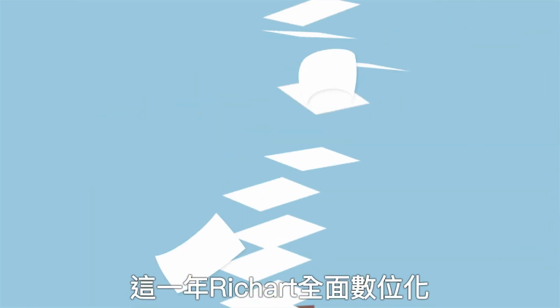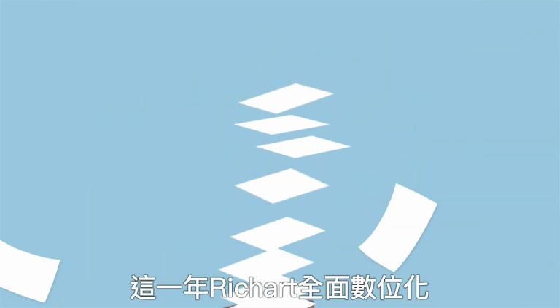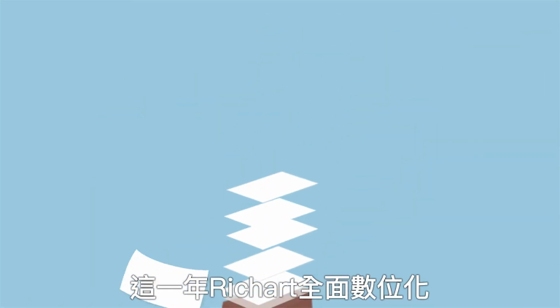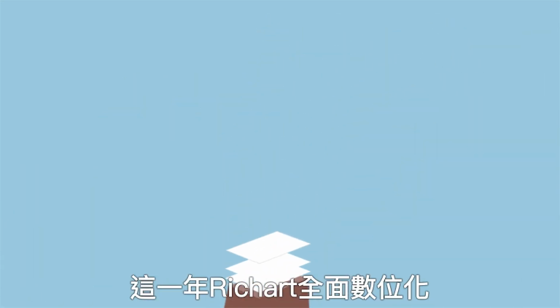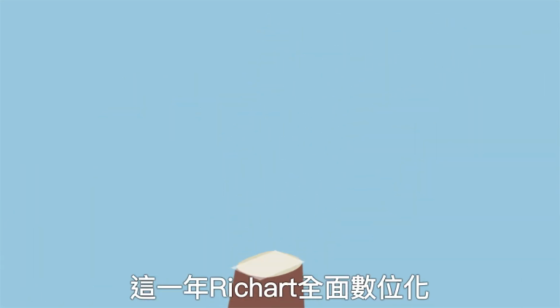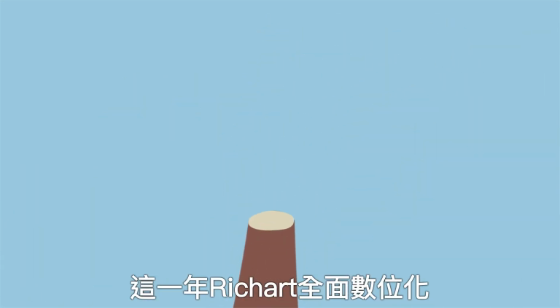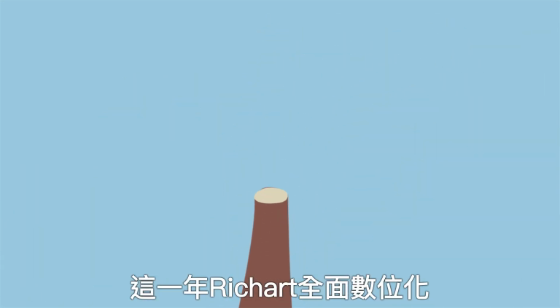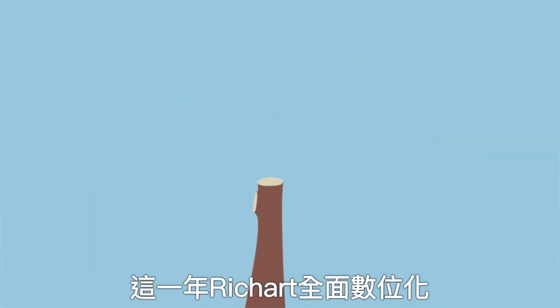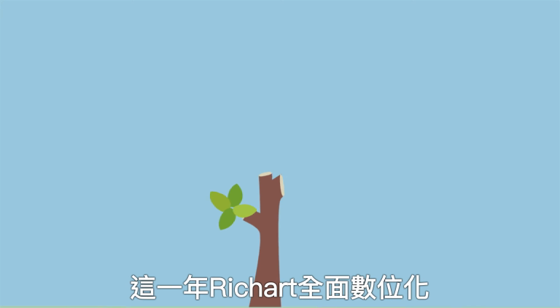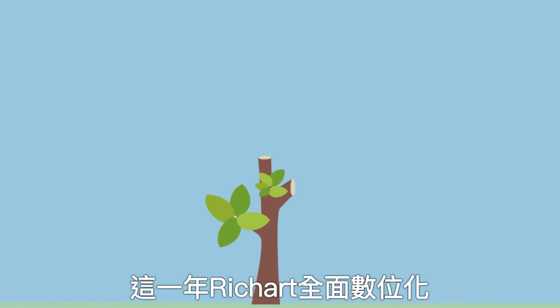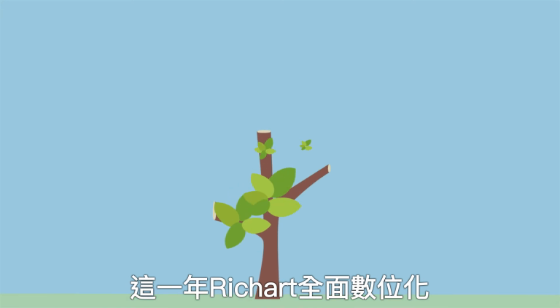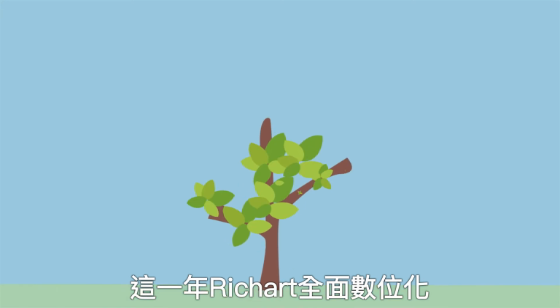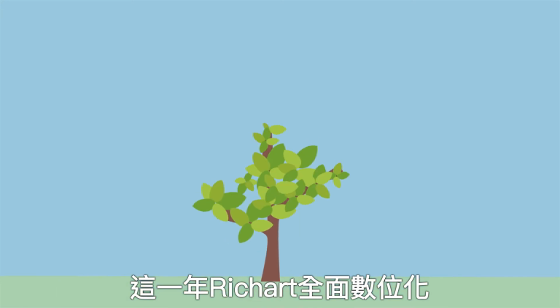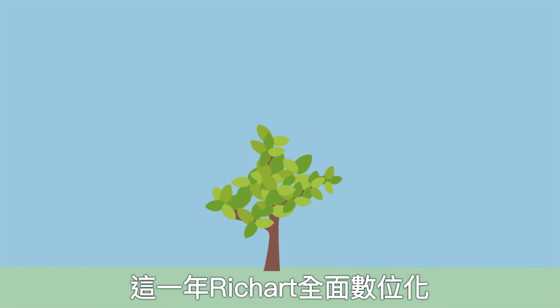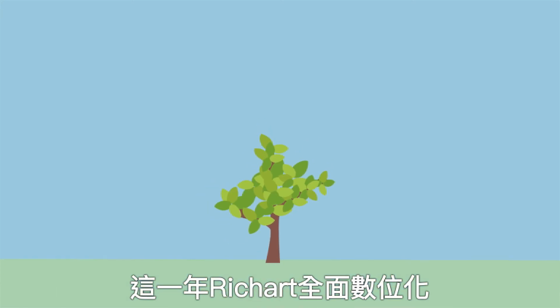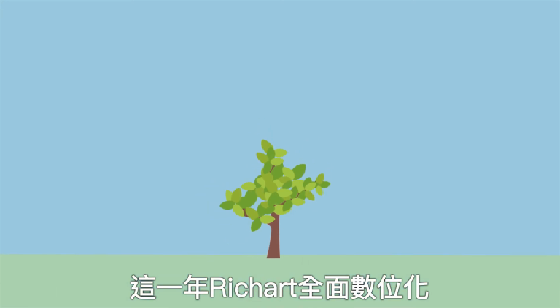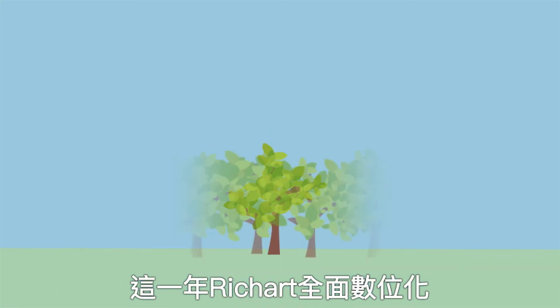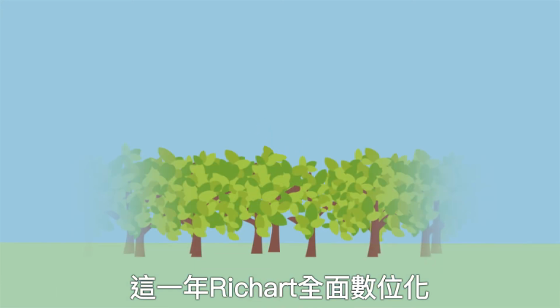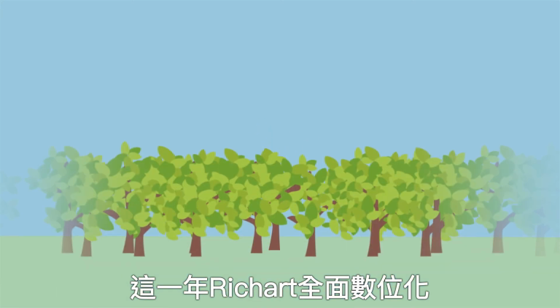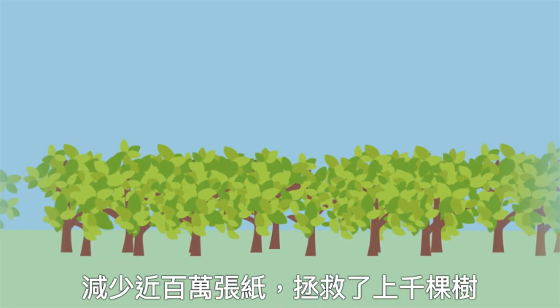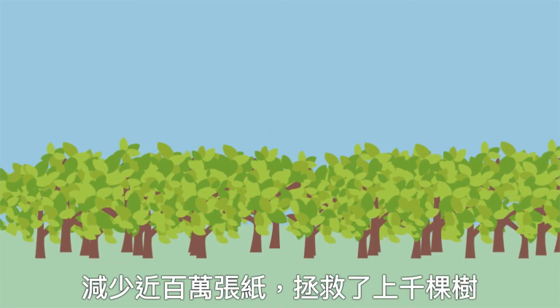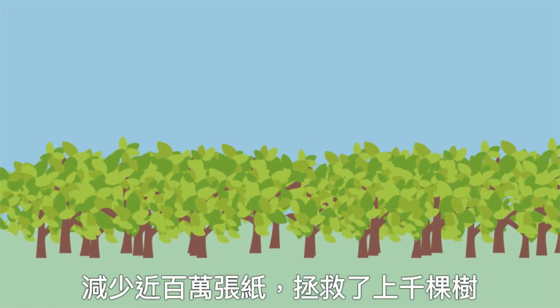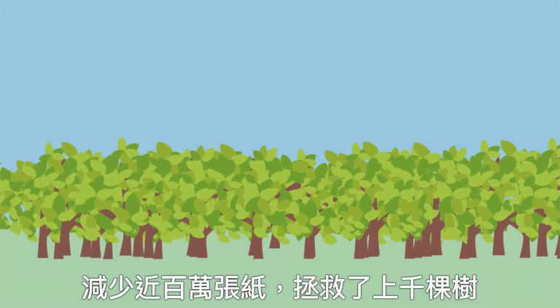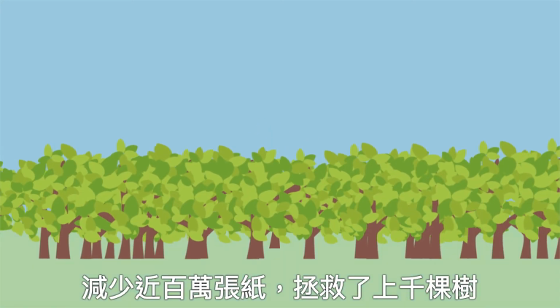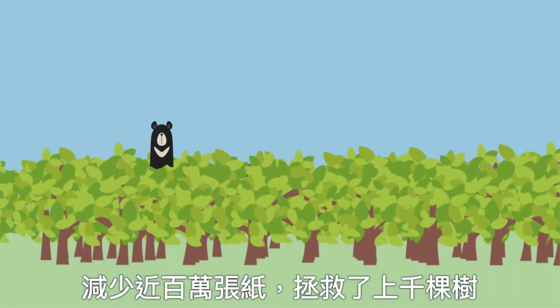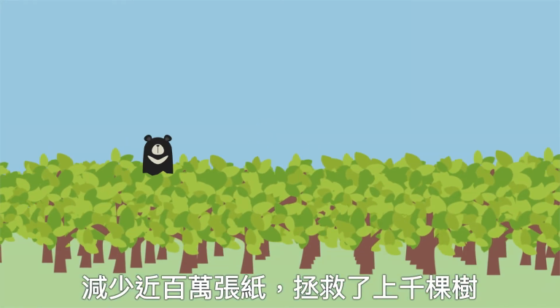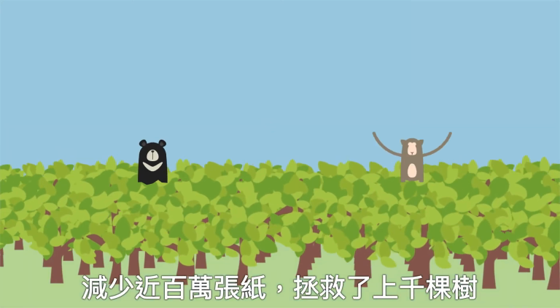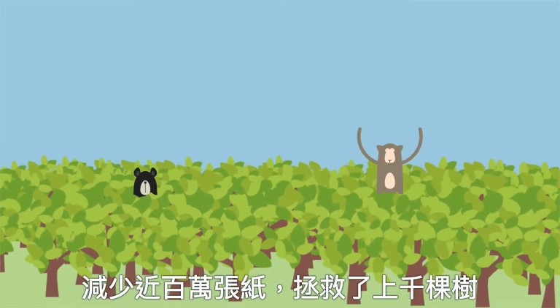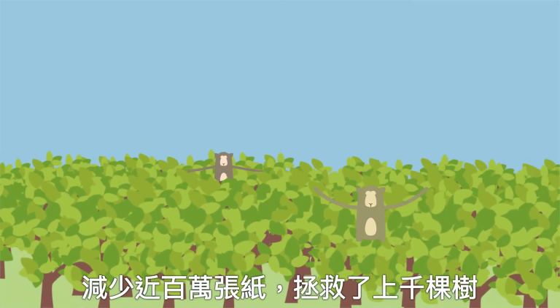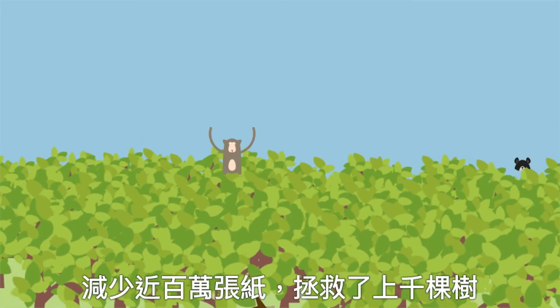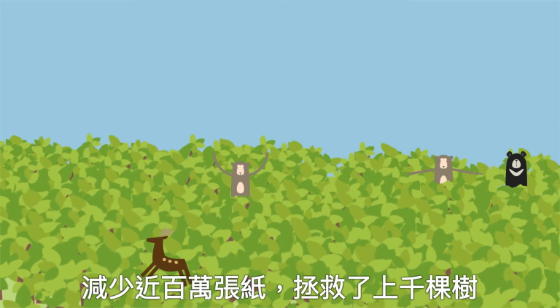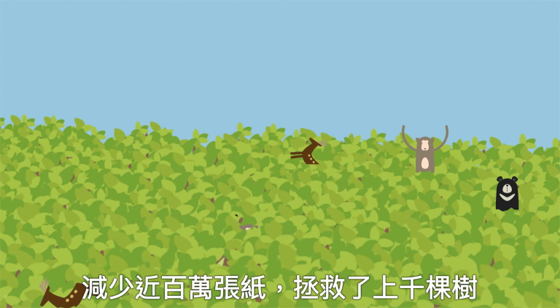RichArt is fully digital, saving millions of sheets of paper. In one year we can save thousands of trees.